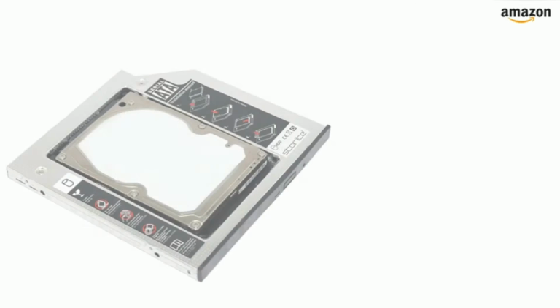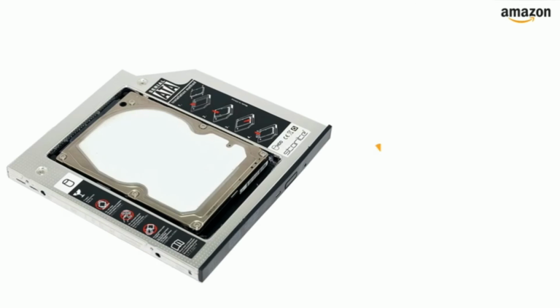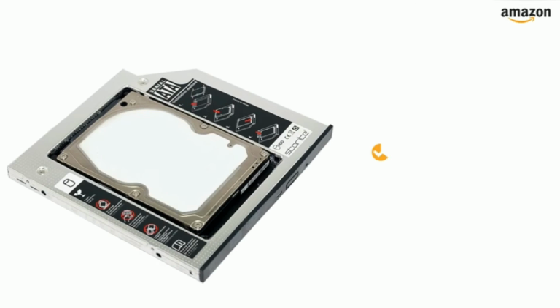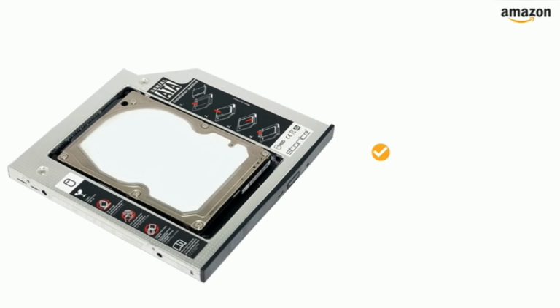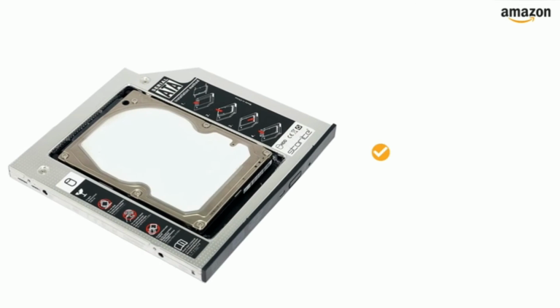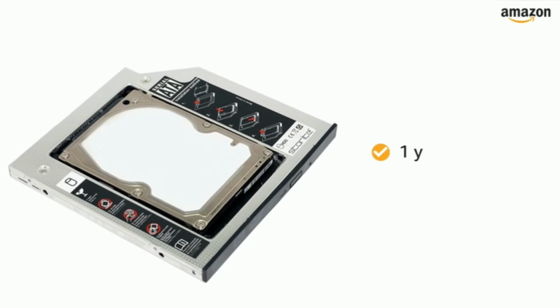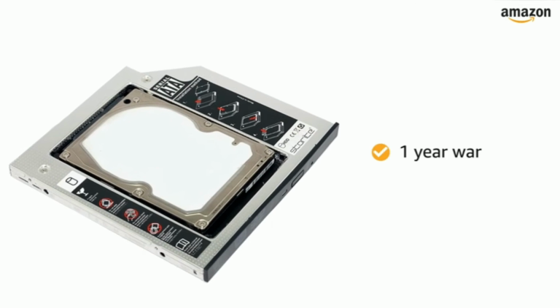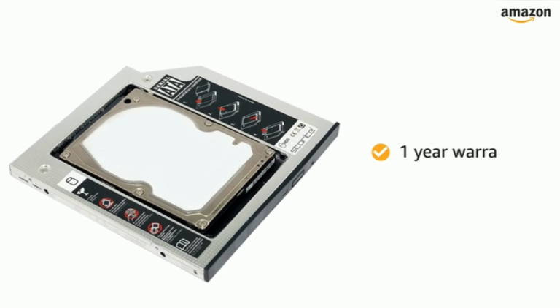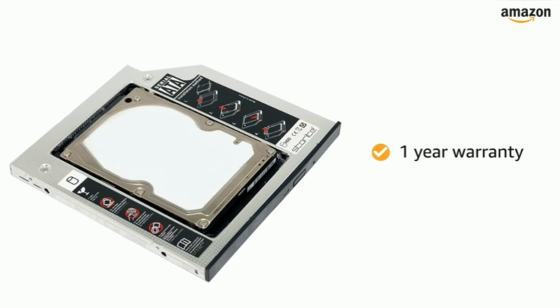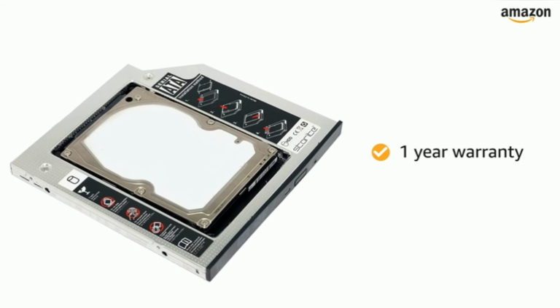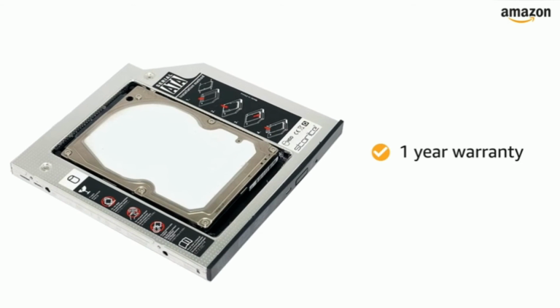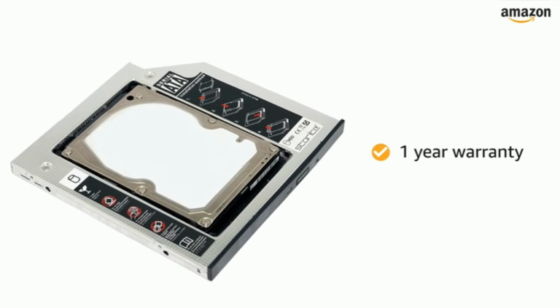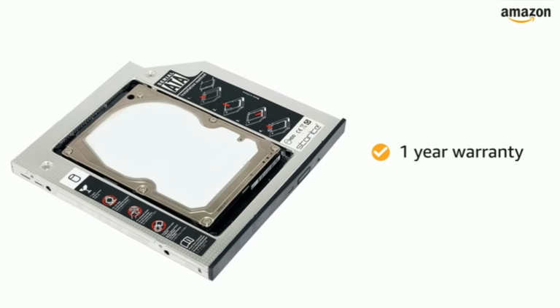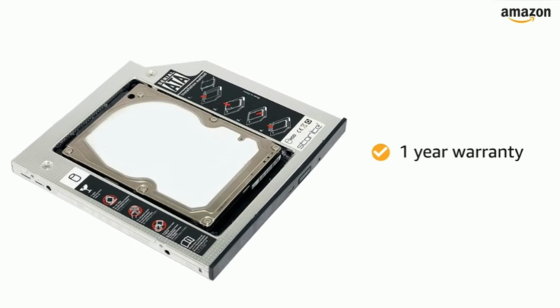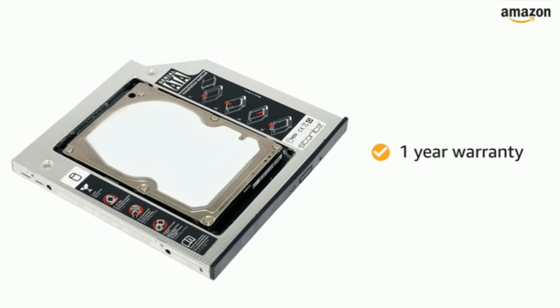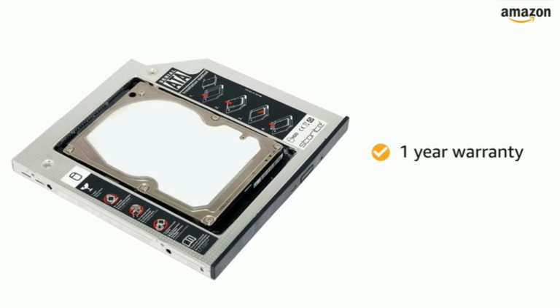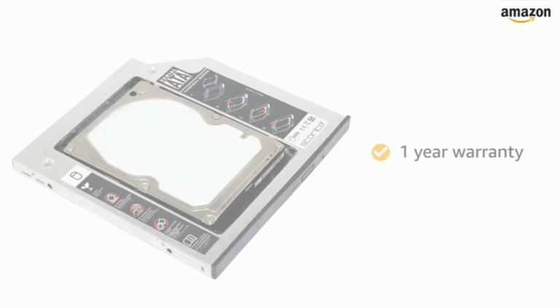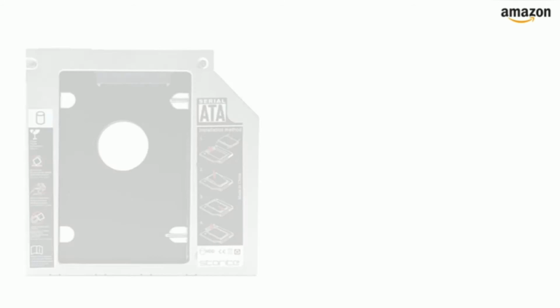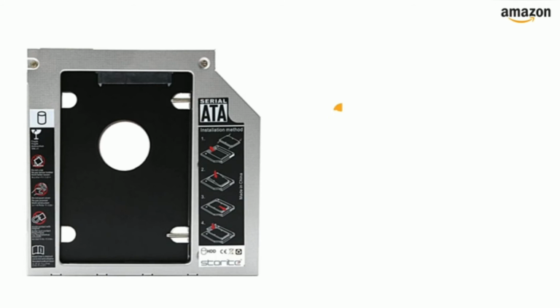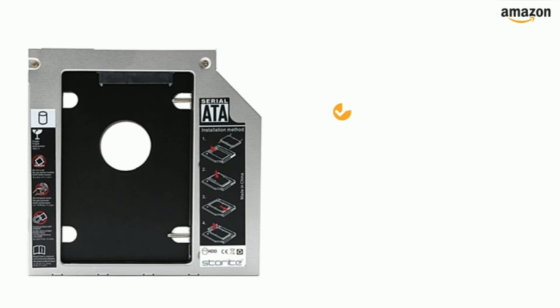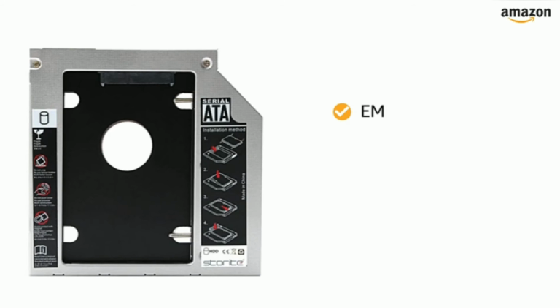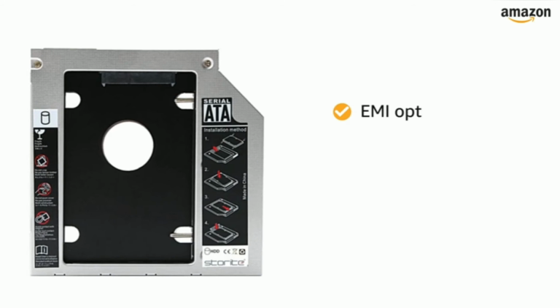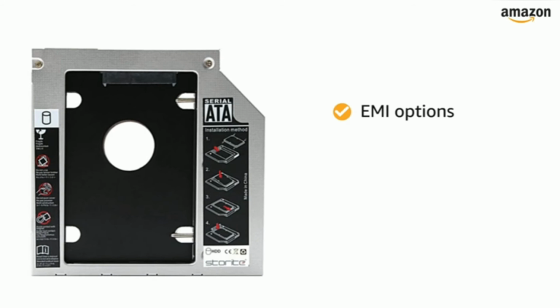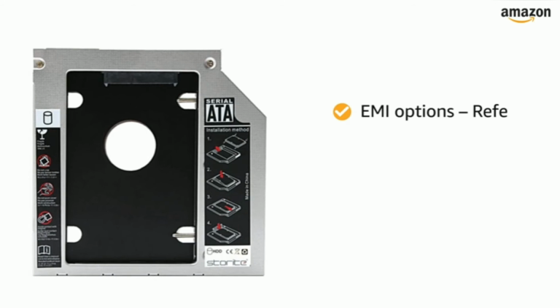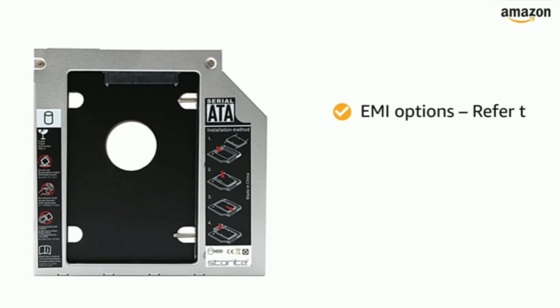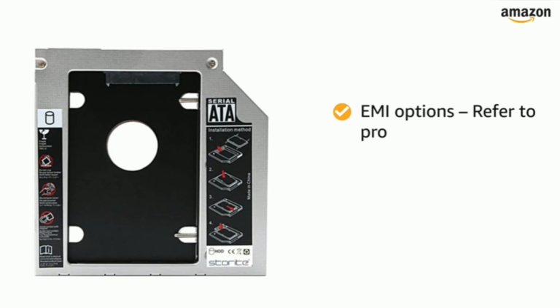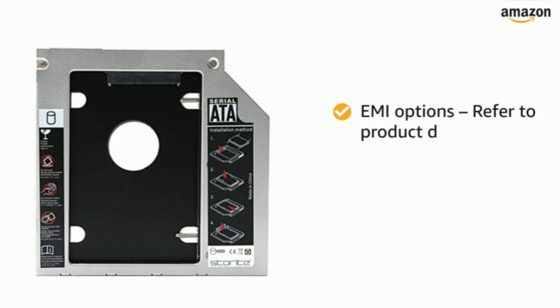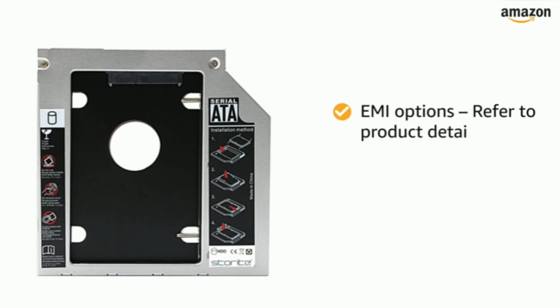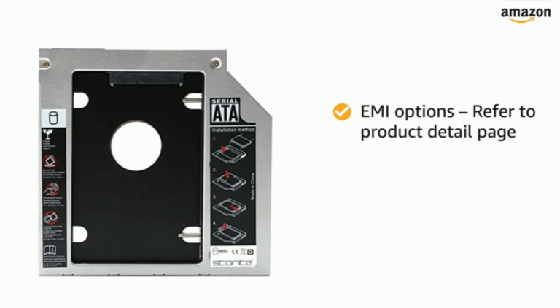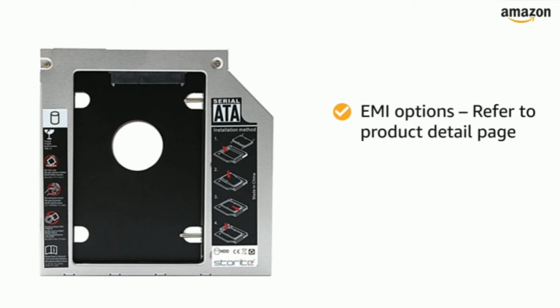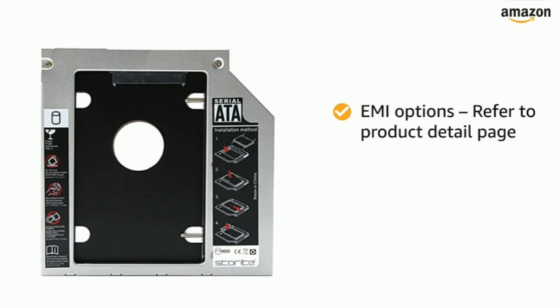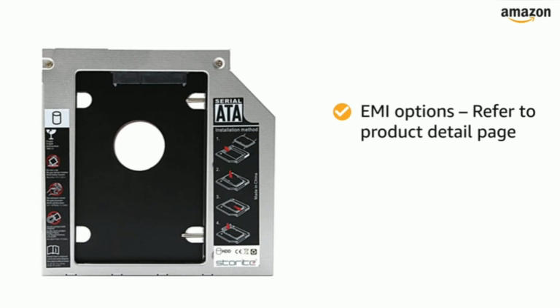This product comes with 1 year of warranty. For EMI options, refer to the Product Detail page.